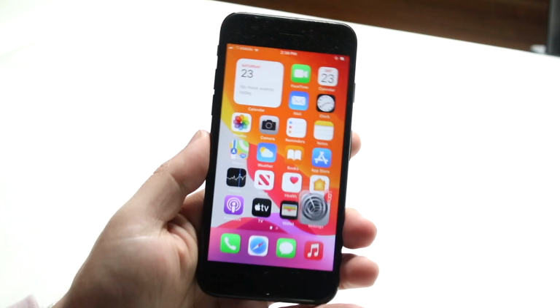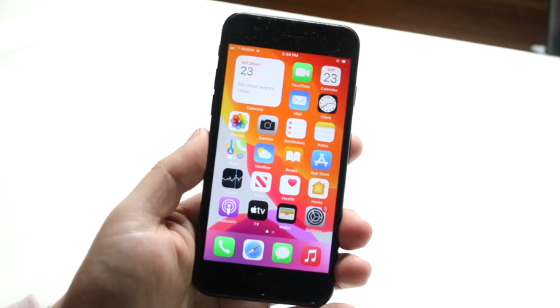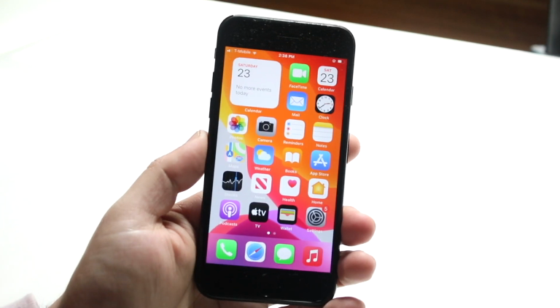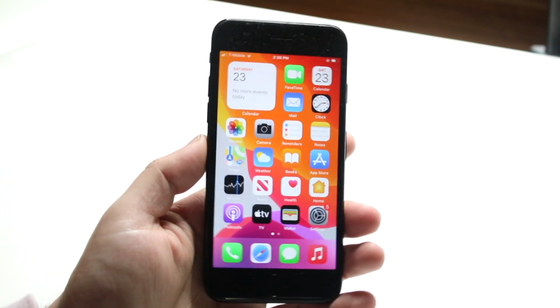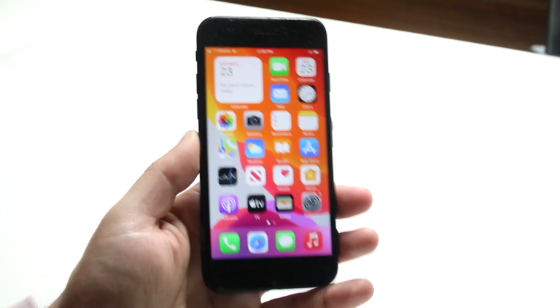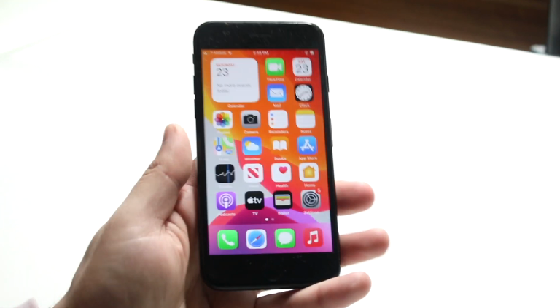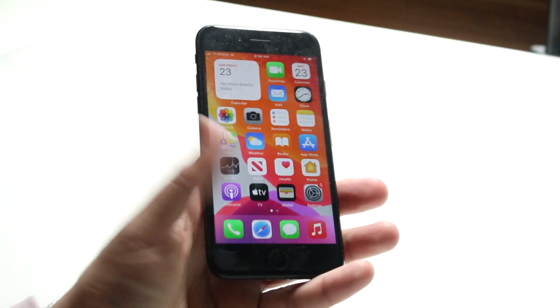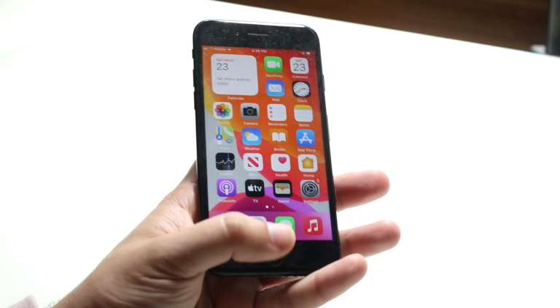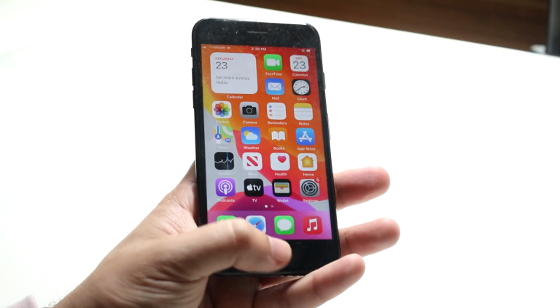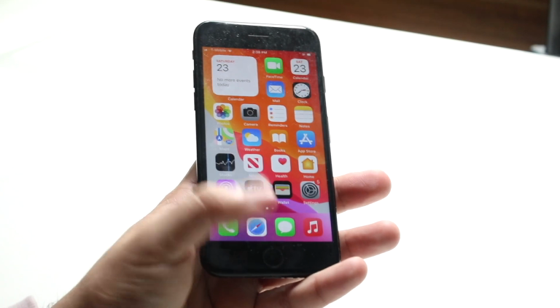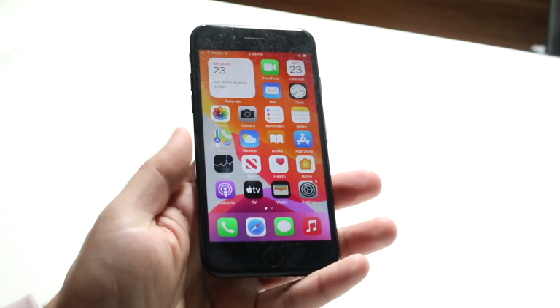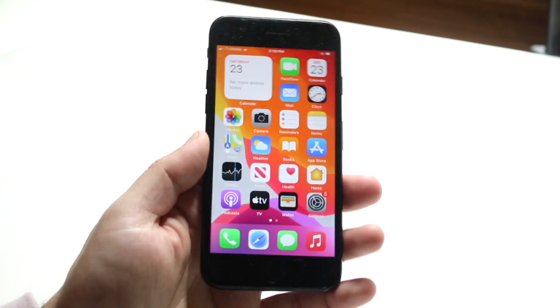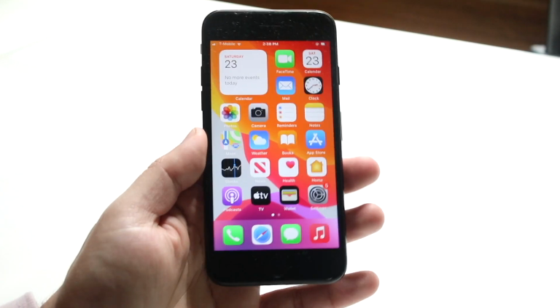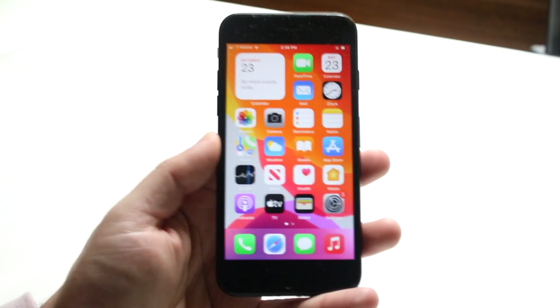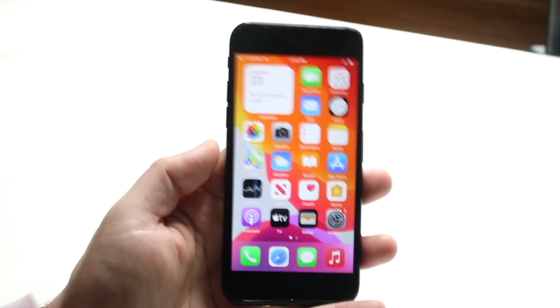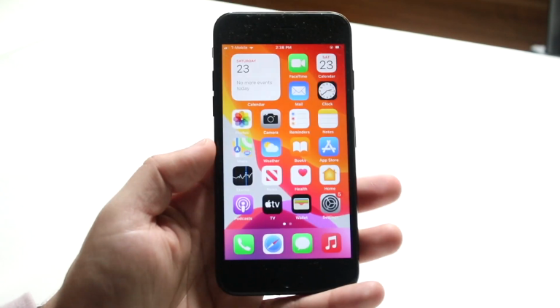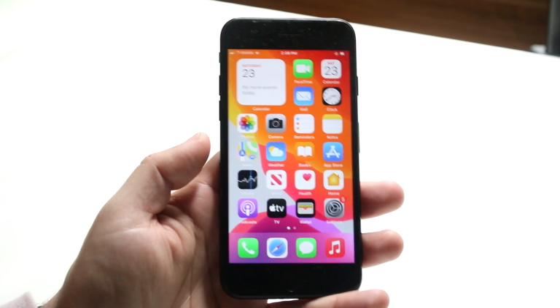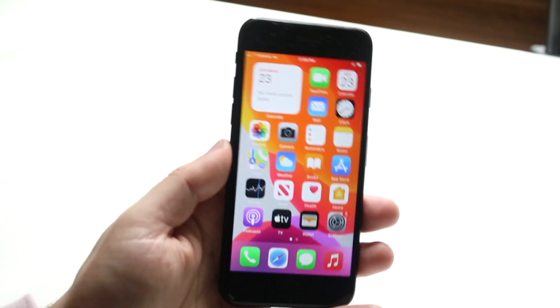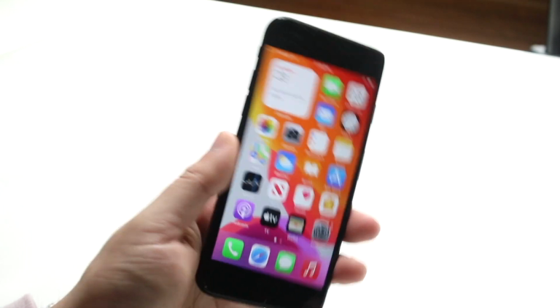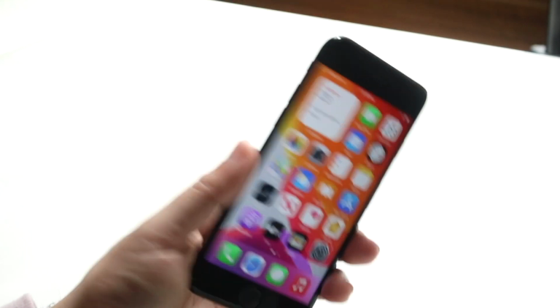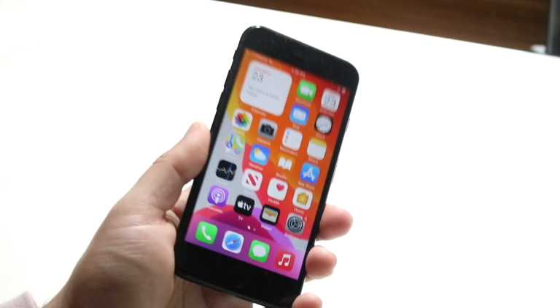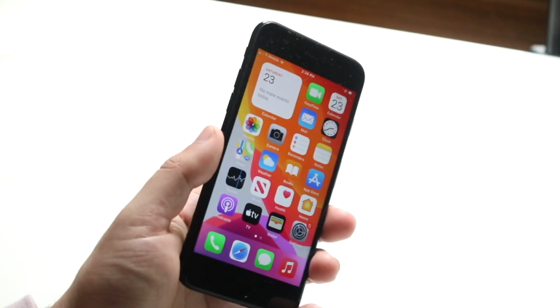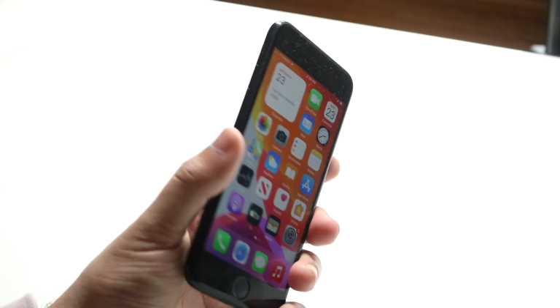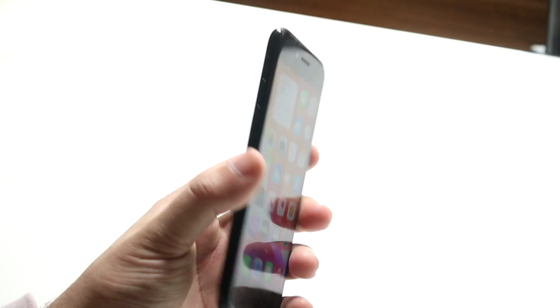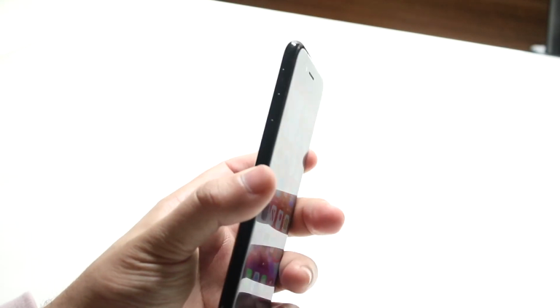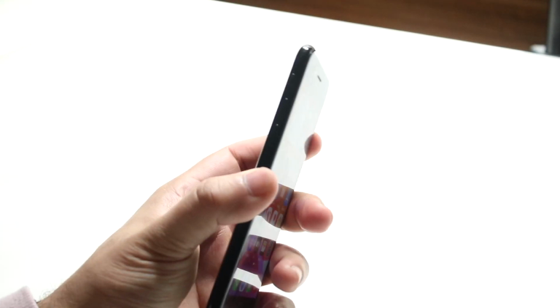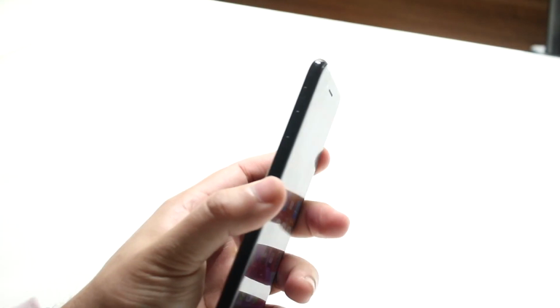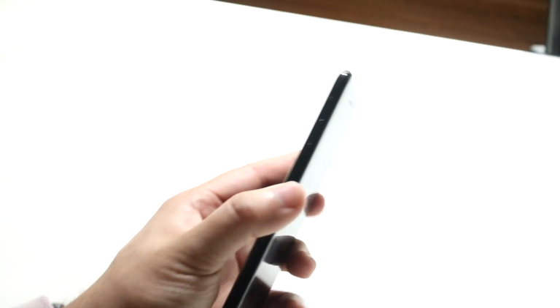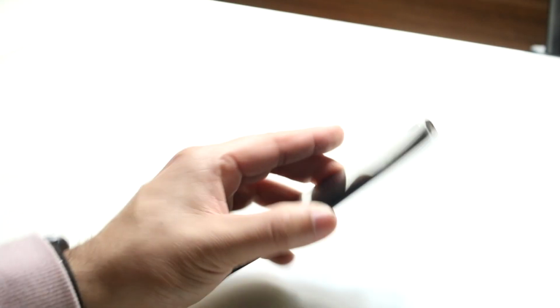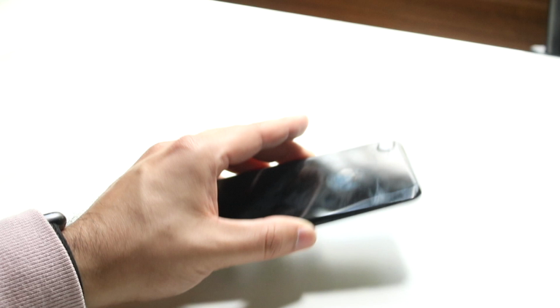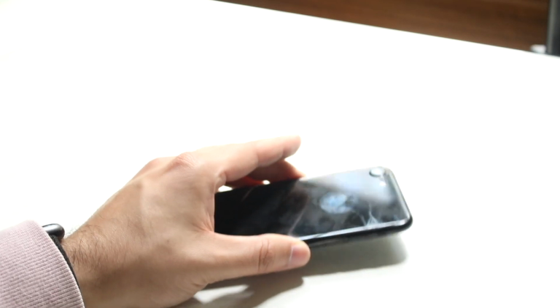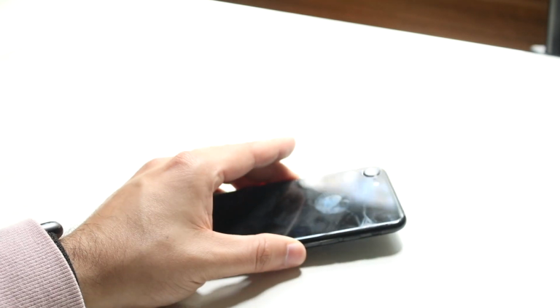If you added a new fingerprint and that still doesn't work, you may have a faulty iPhone. You may have to send it in for repair and move on from there.